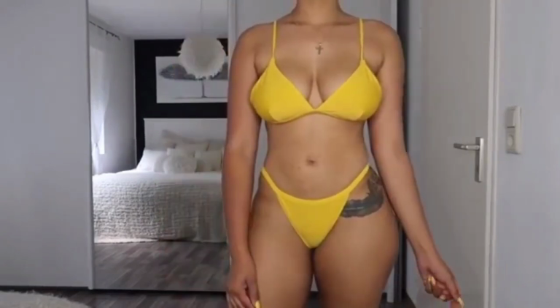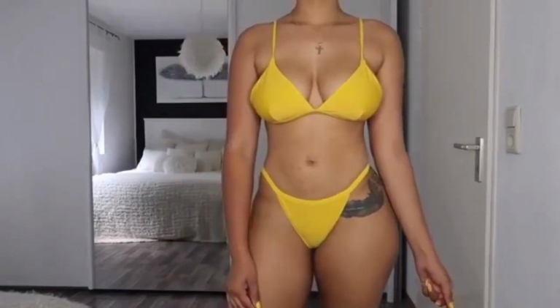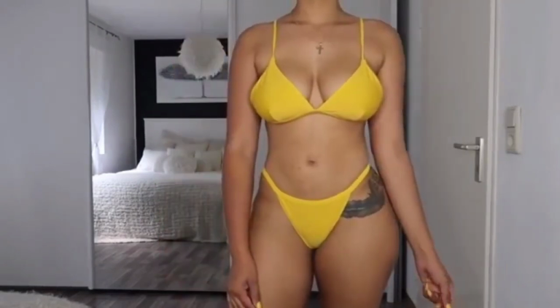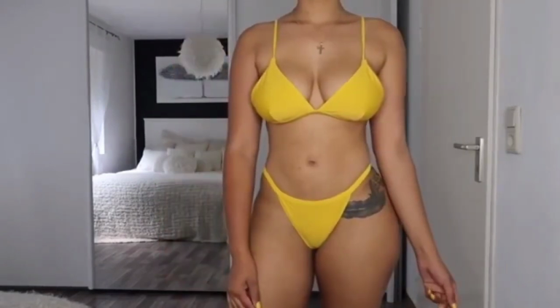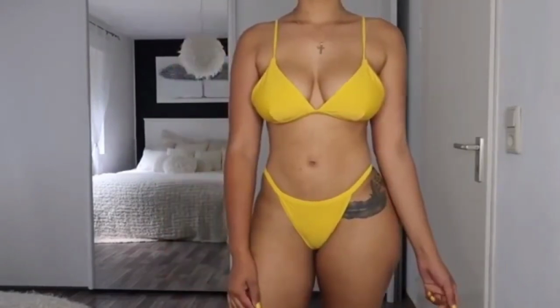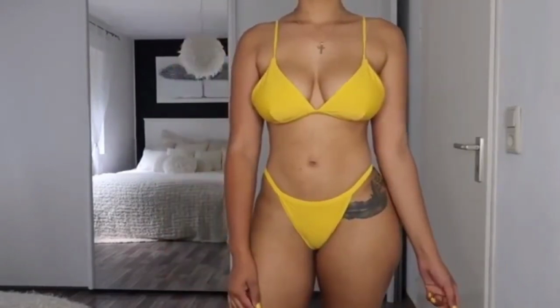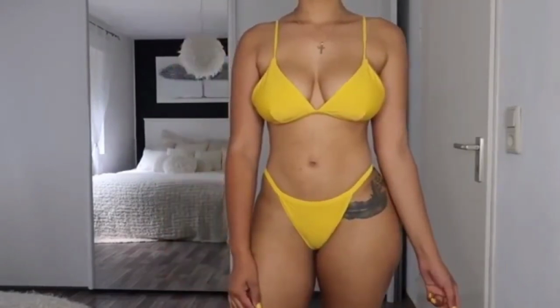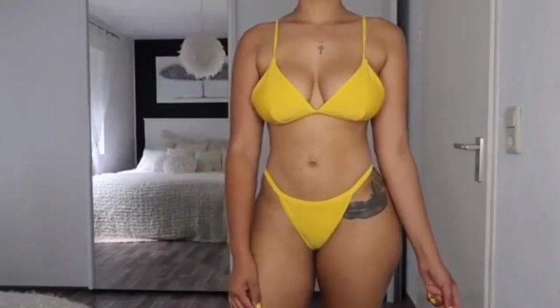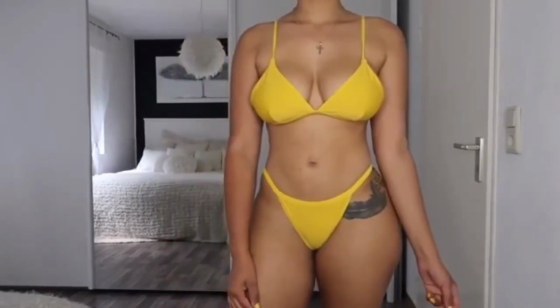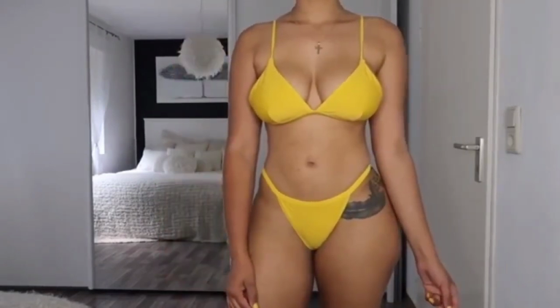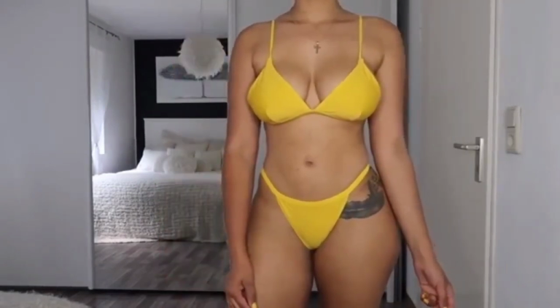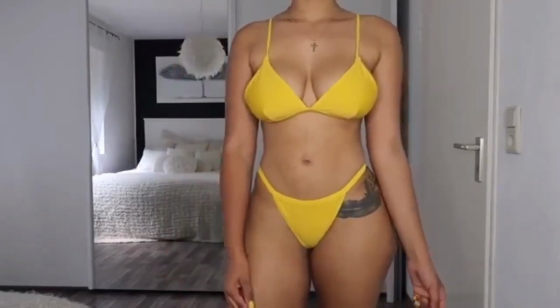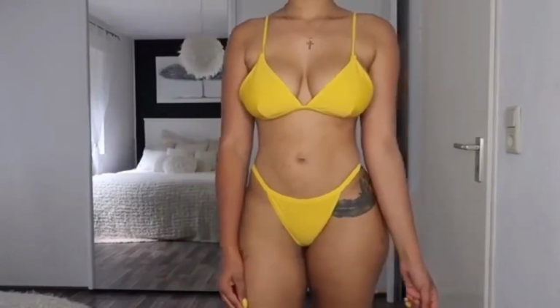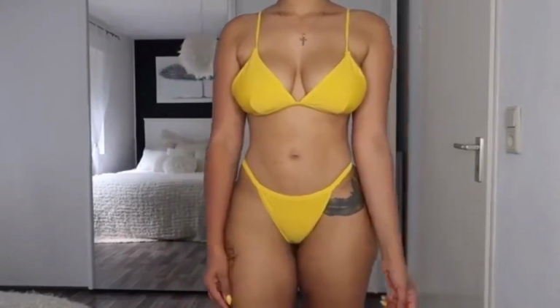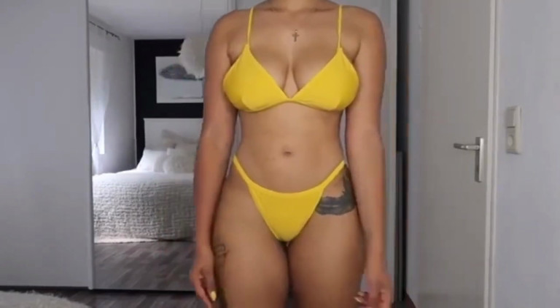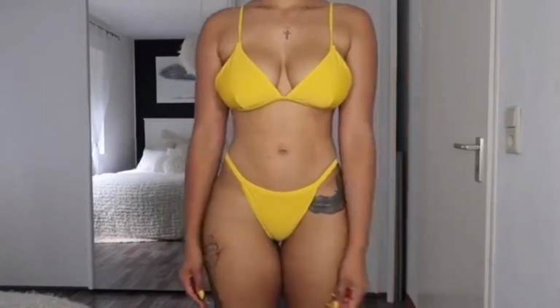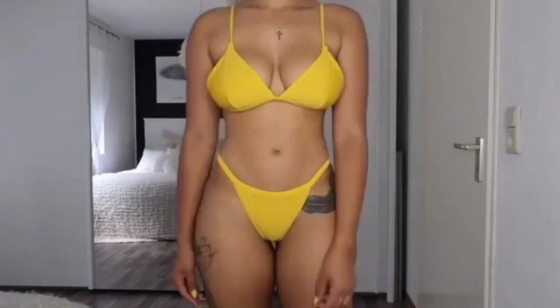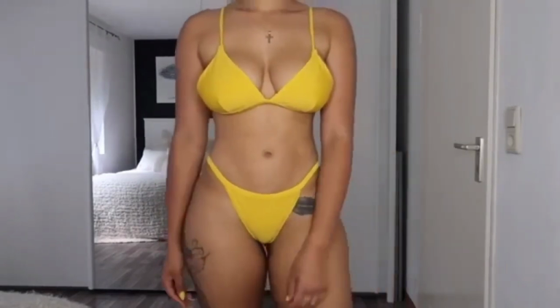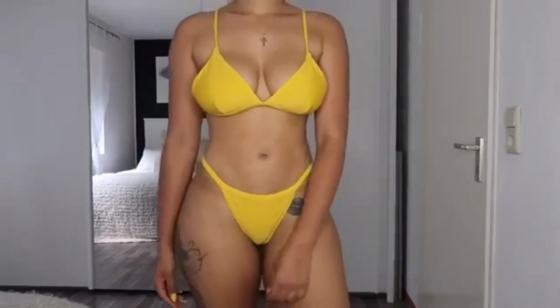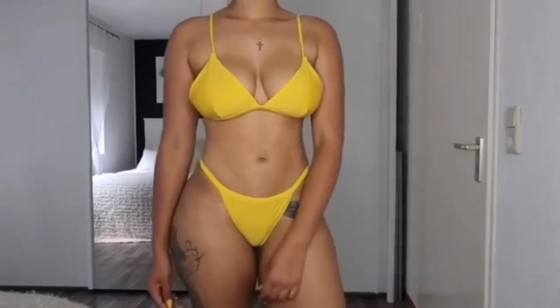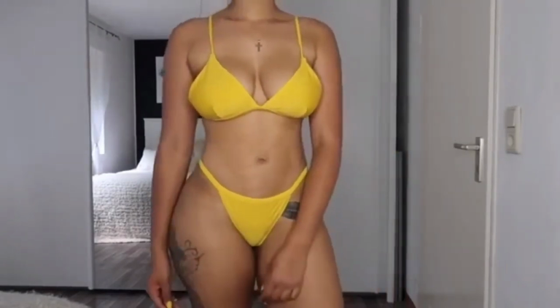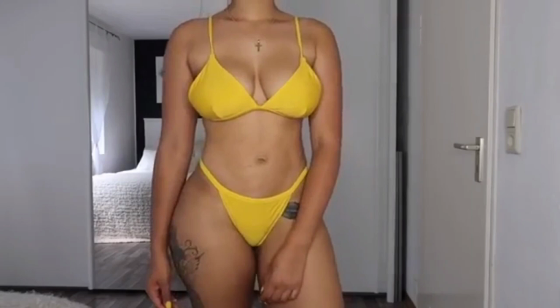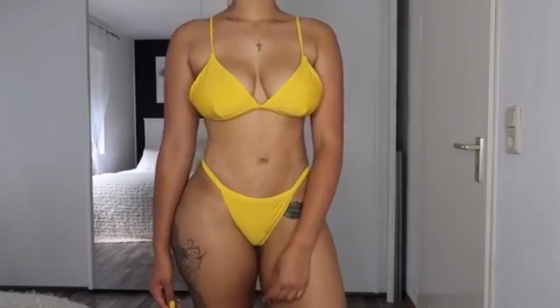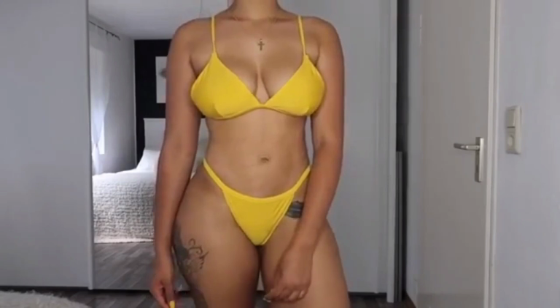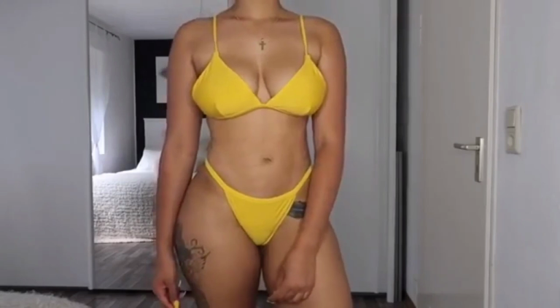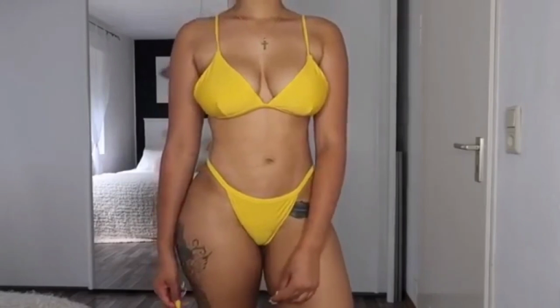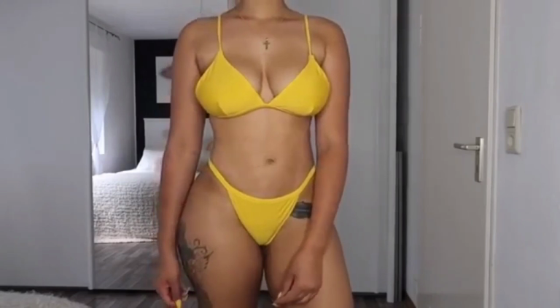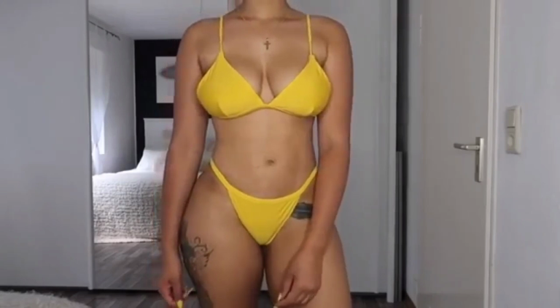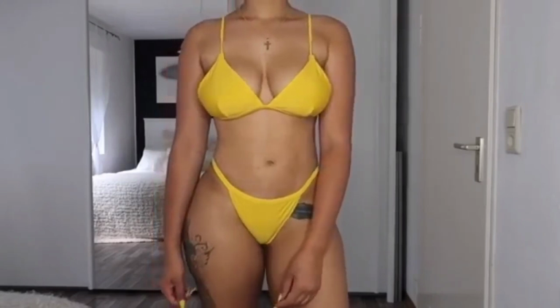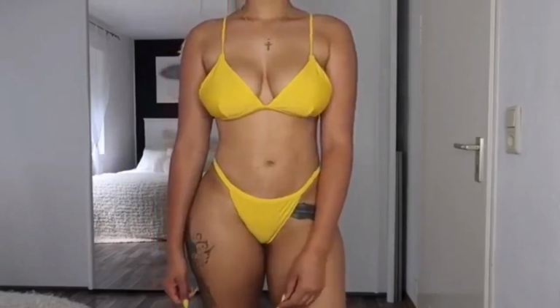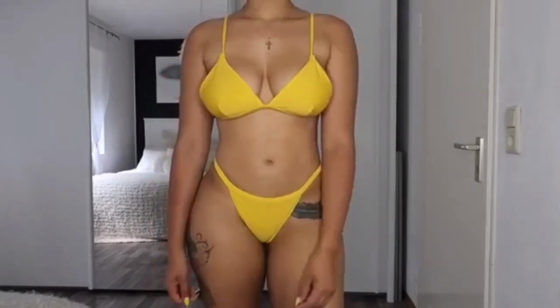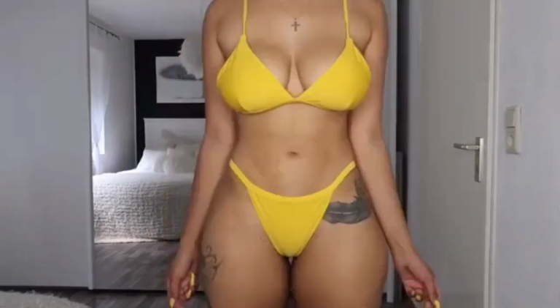You can get these bikinis in sizes extra small, small, medium, or large, and sometimes they even have them in extra large.